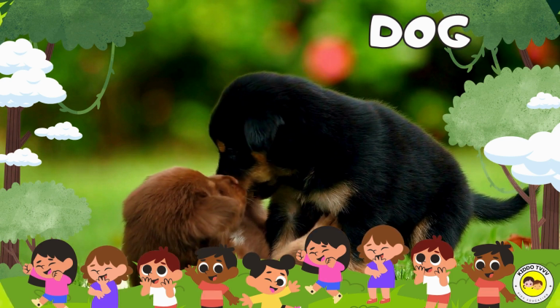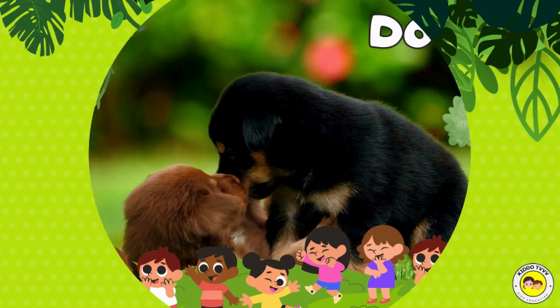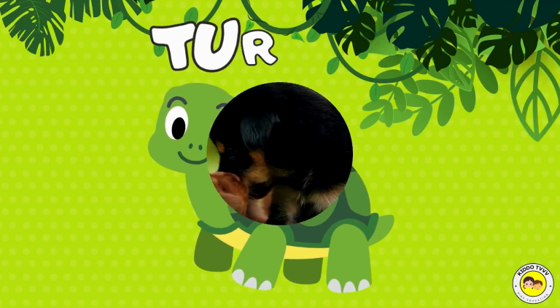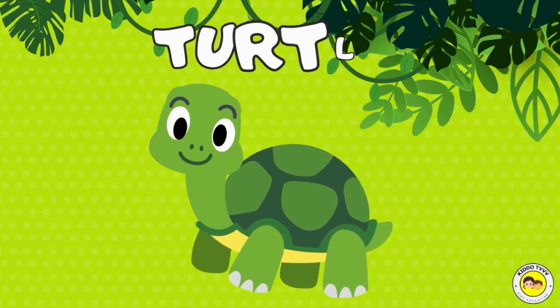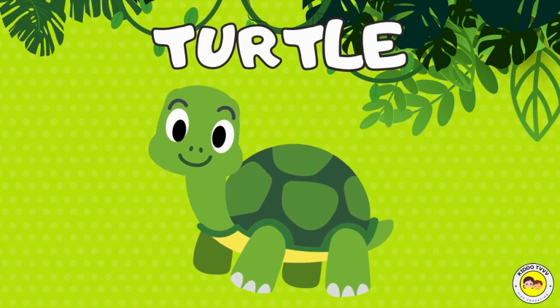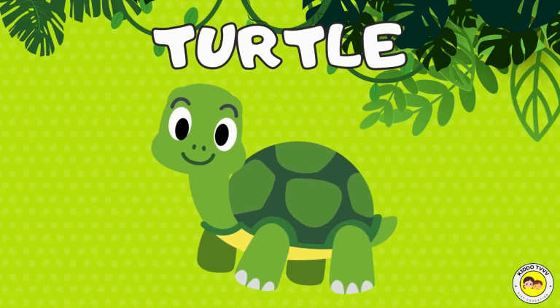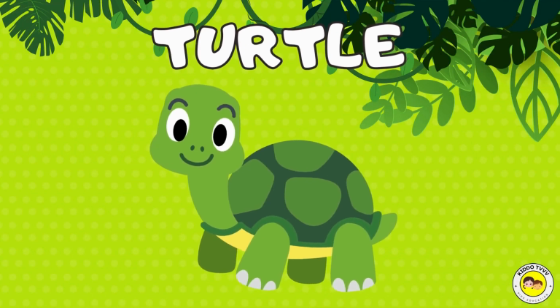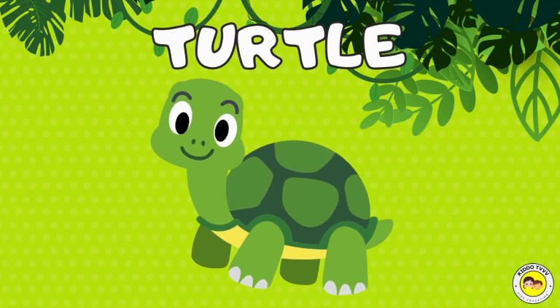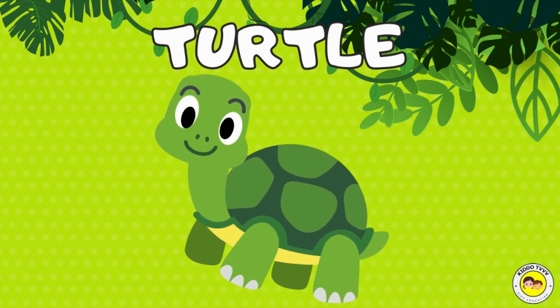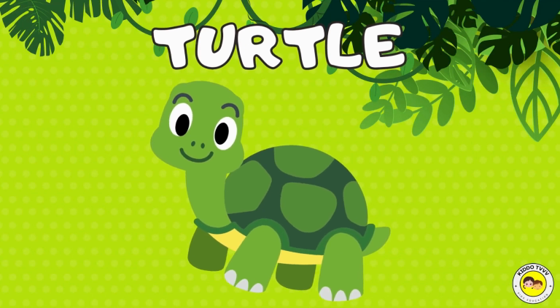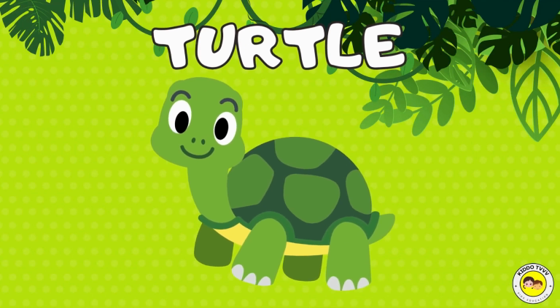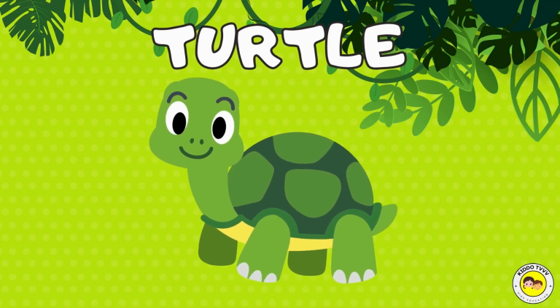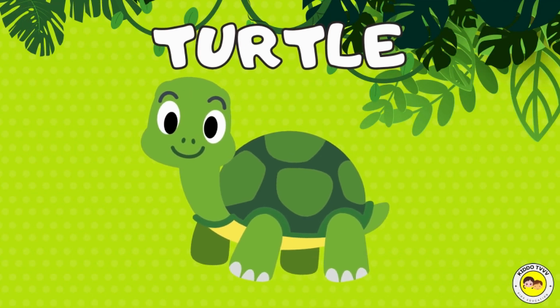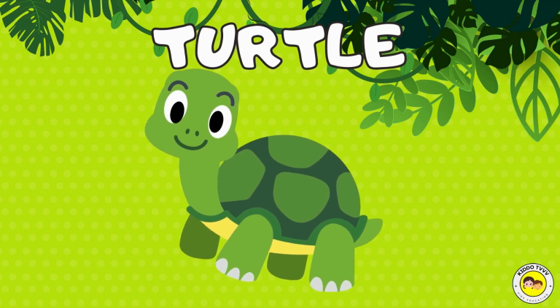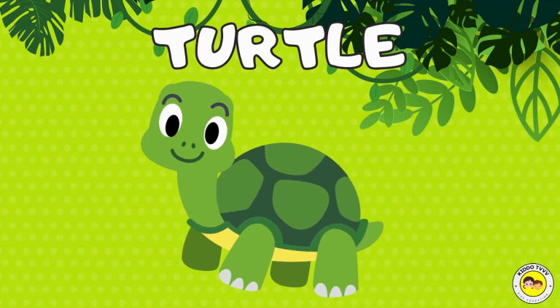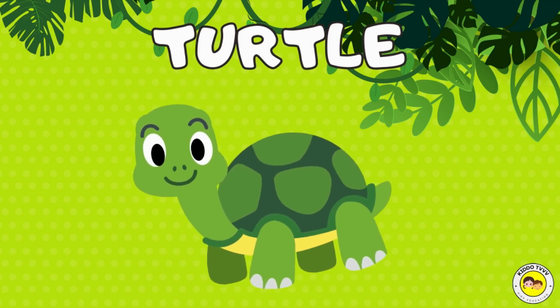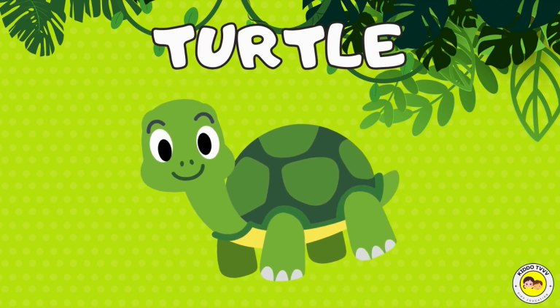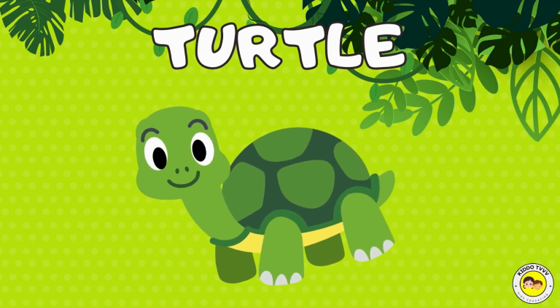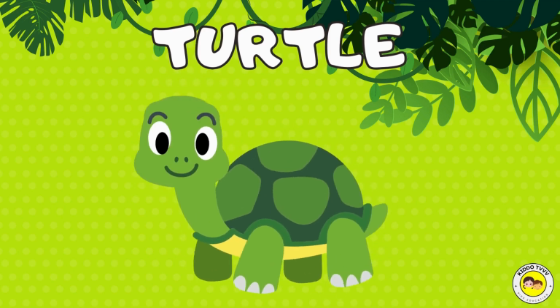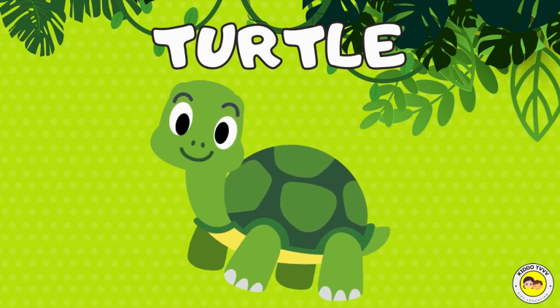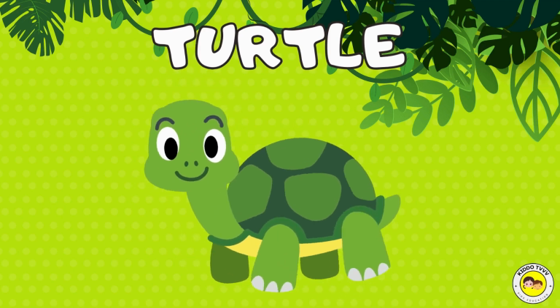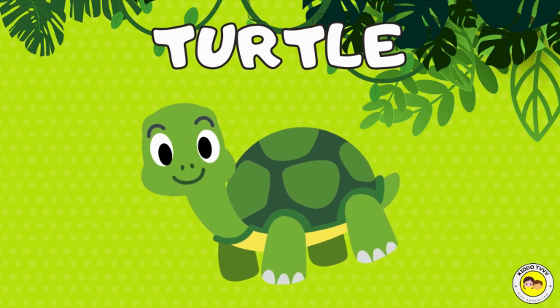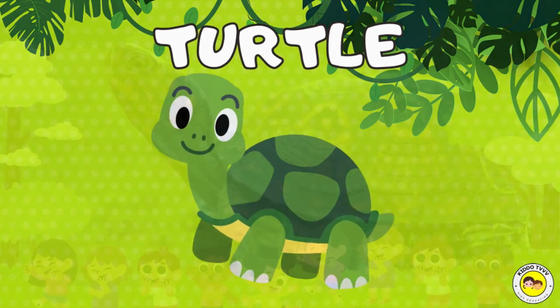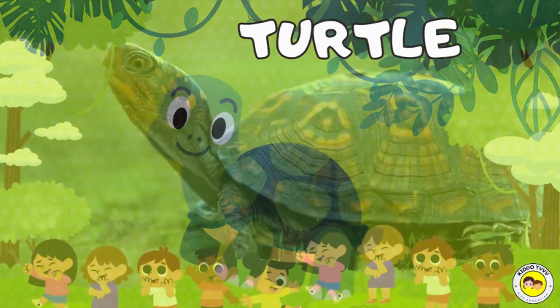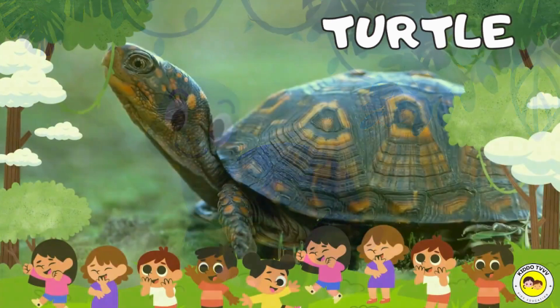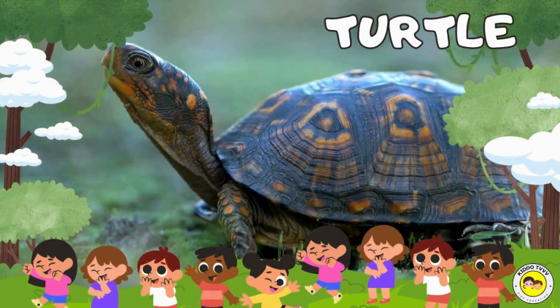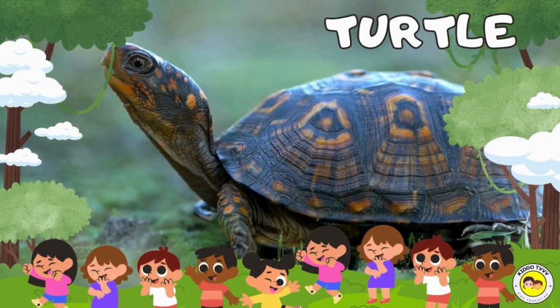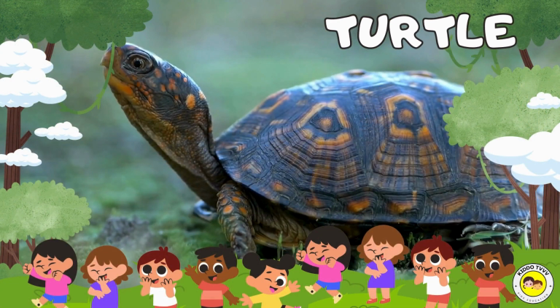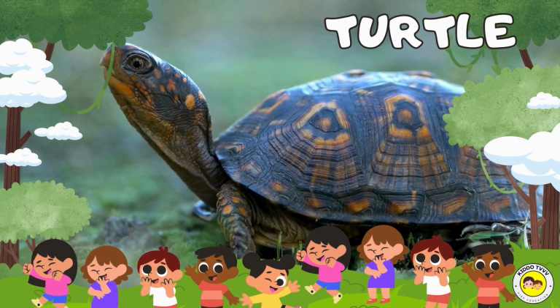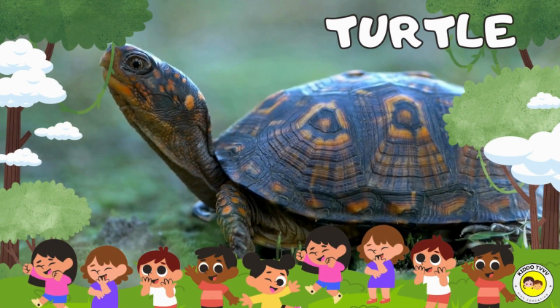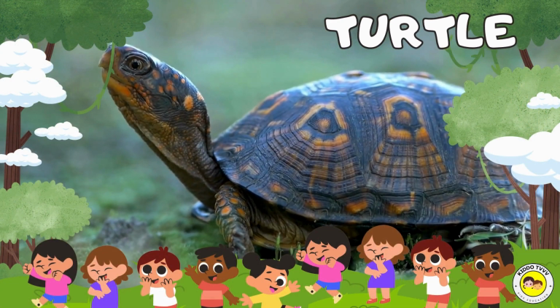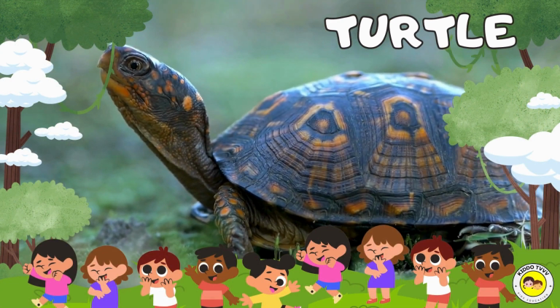Hey, I'm a turtle! Turtle! Hey, I'm a turtle! Turtle!